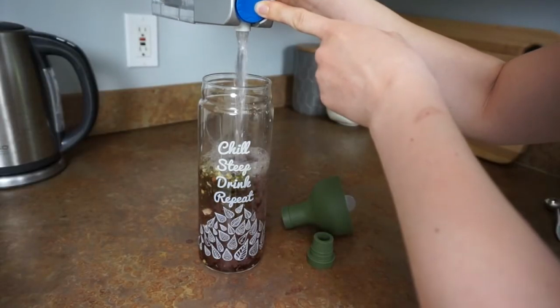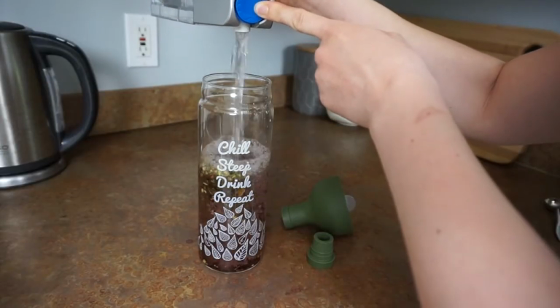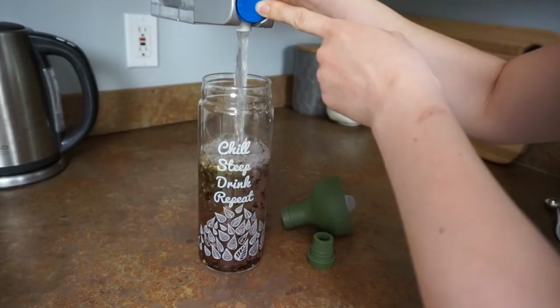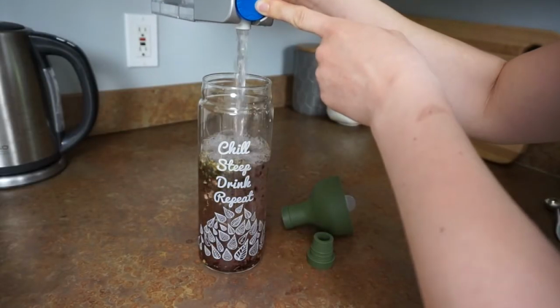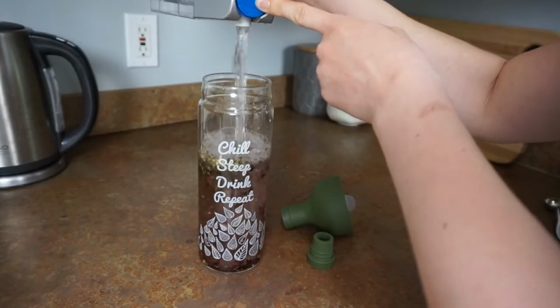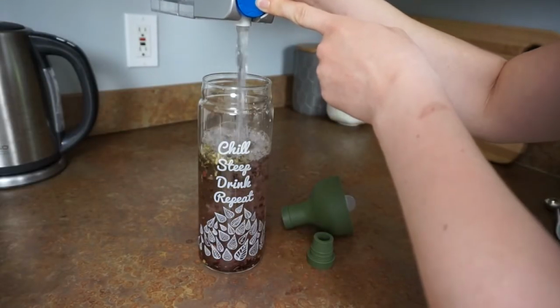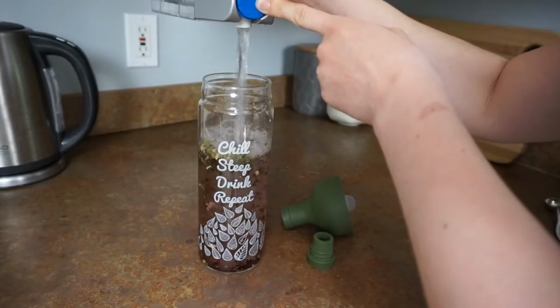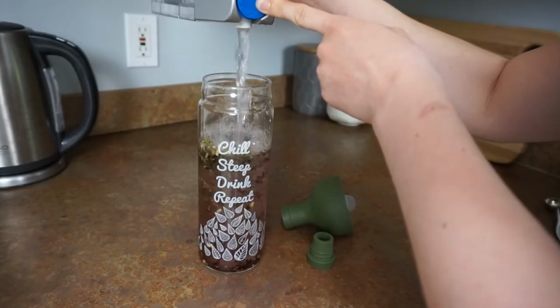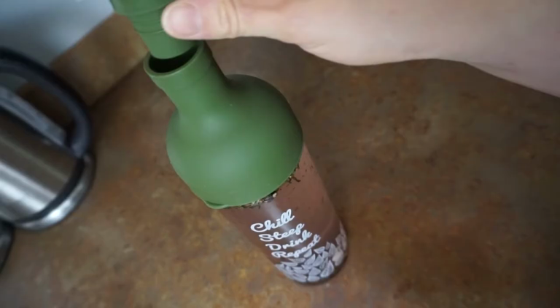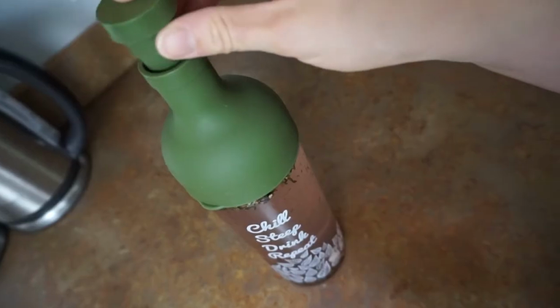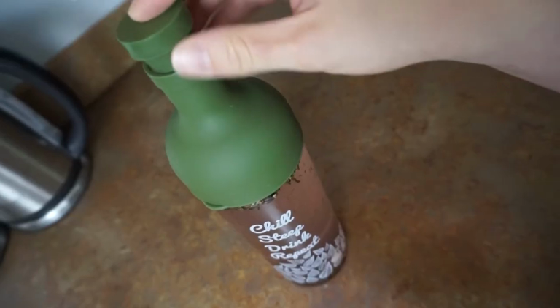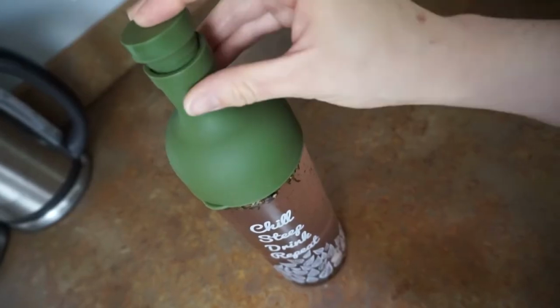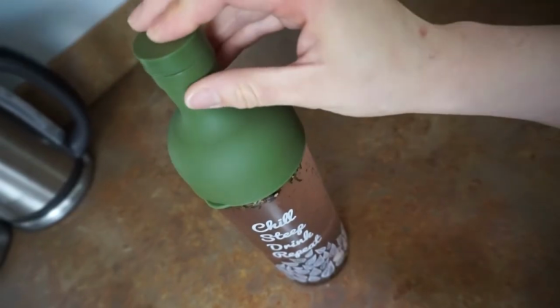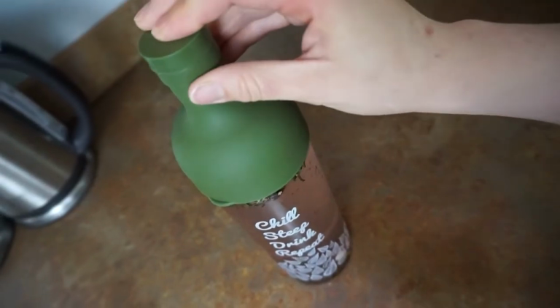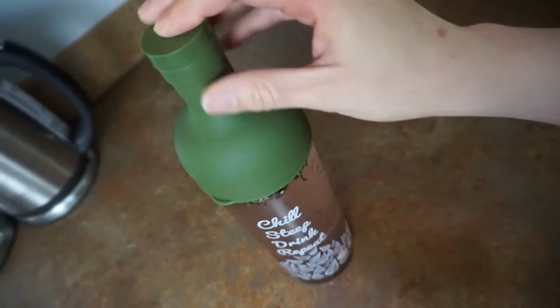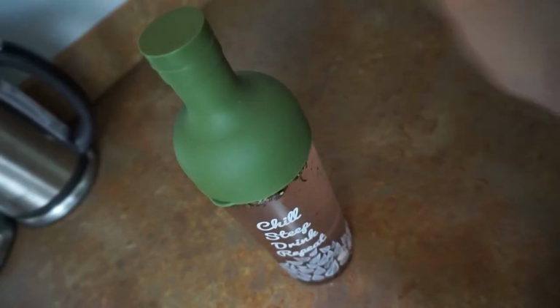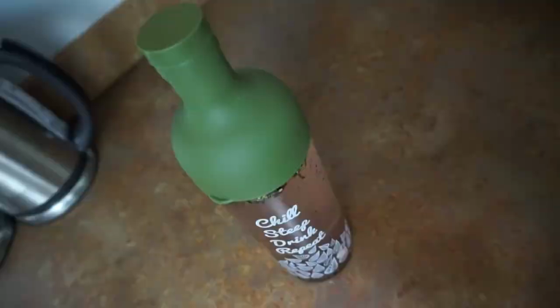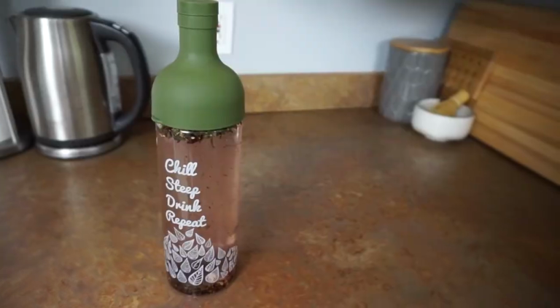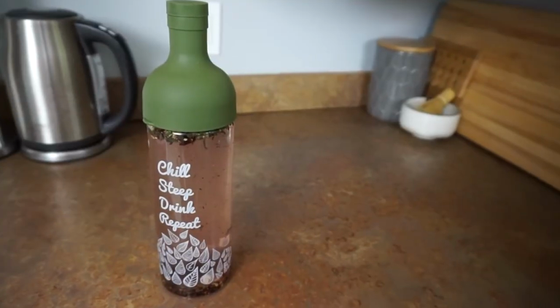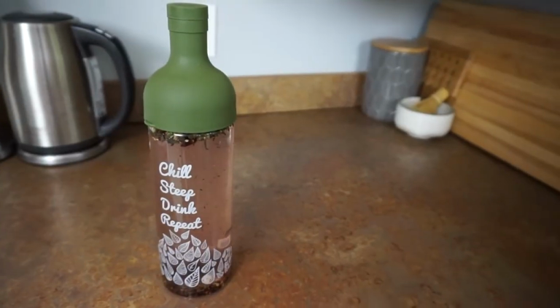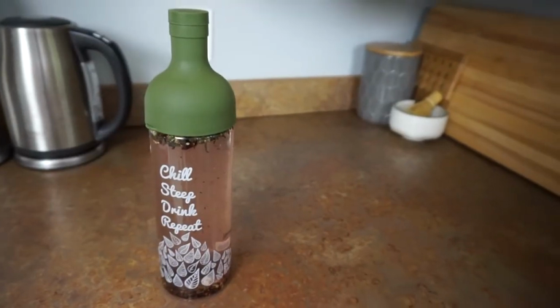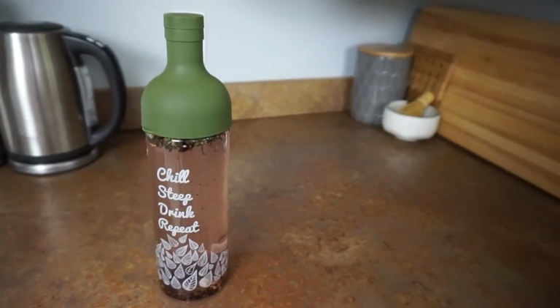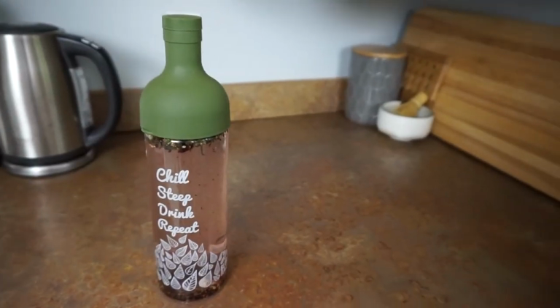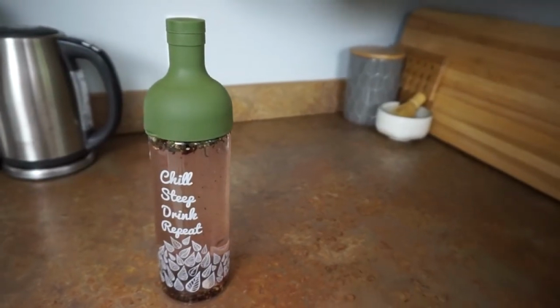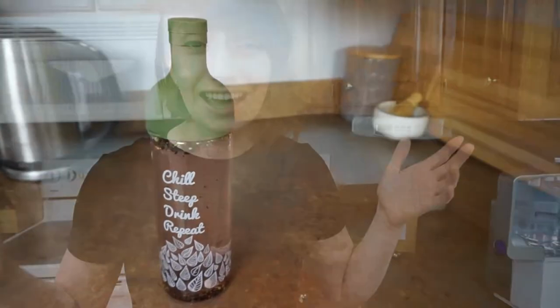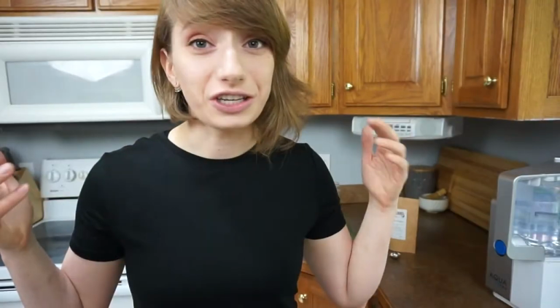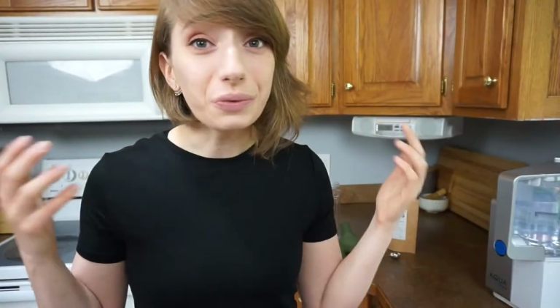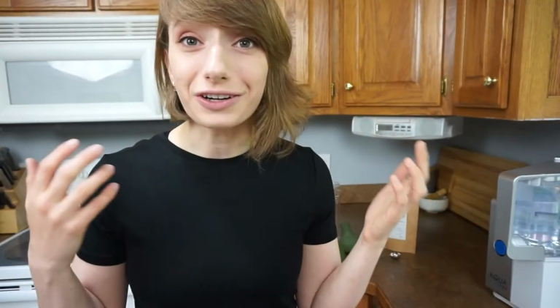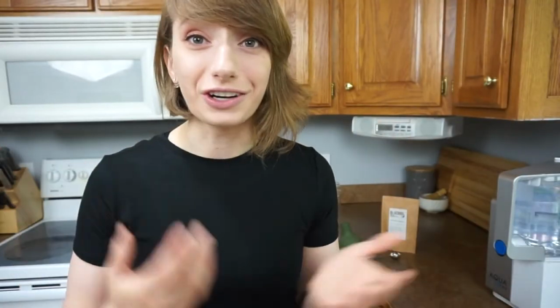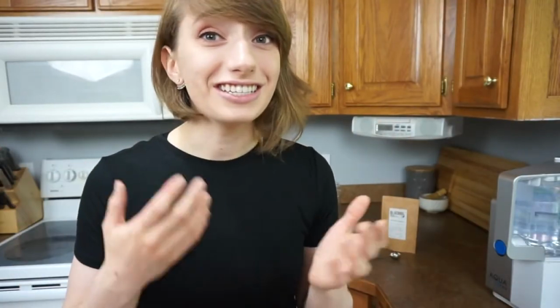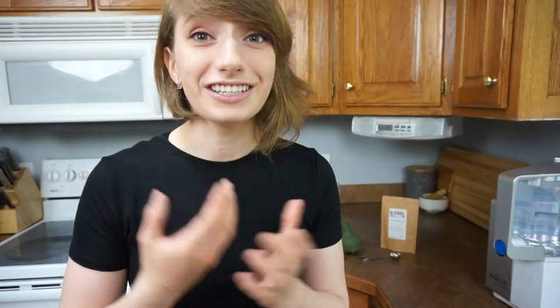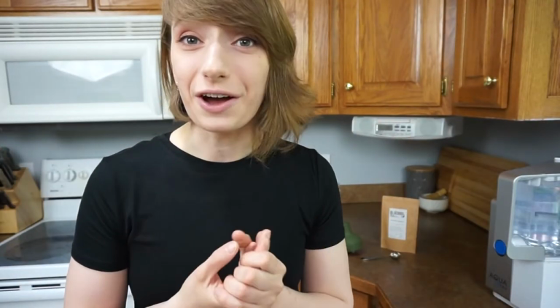Then all you gotta do is pop on the cap, wait 4 hours in the fridge, and you are good to go.